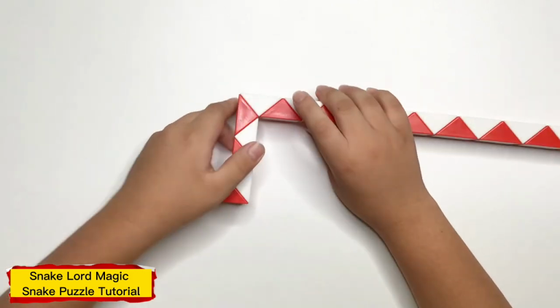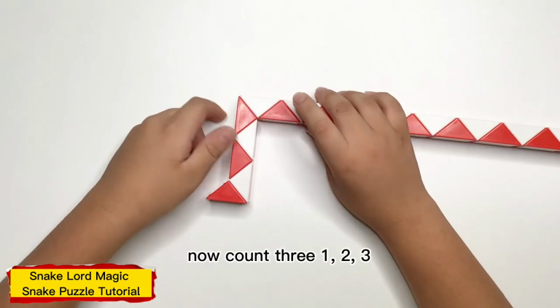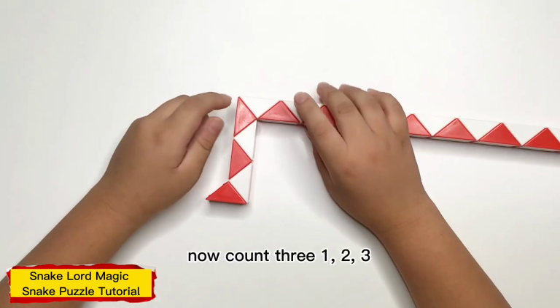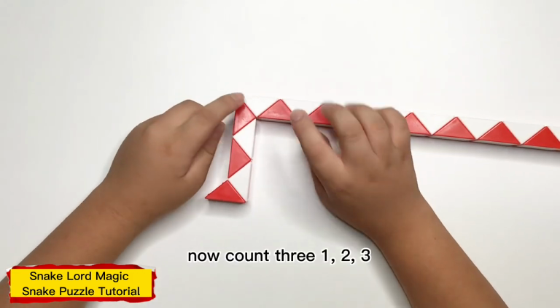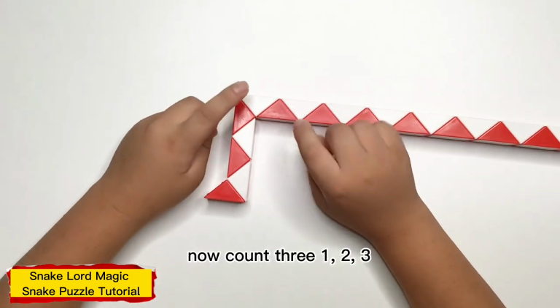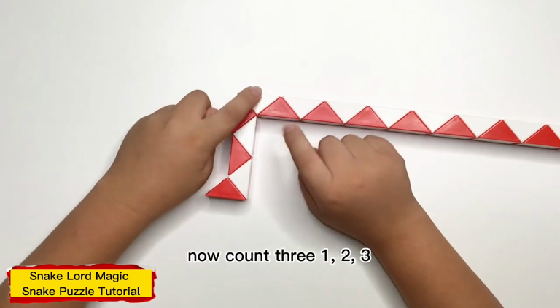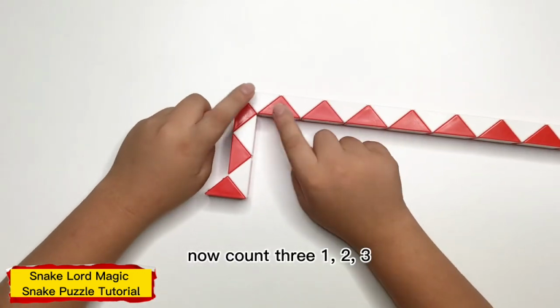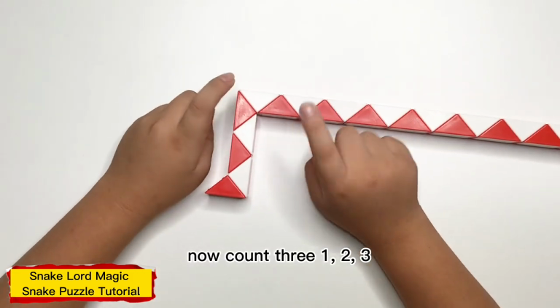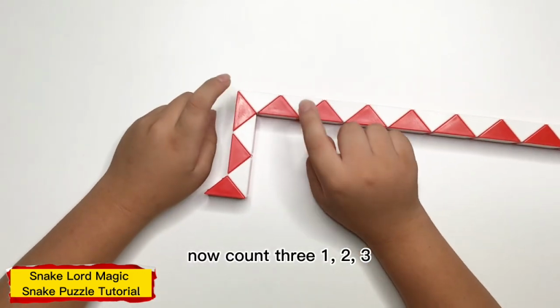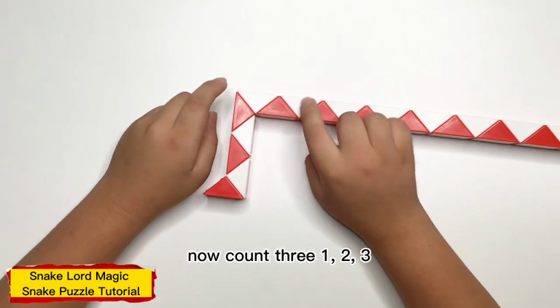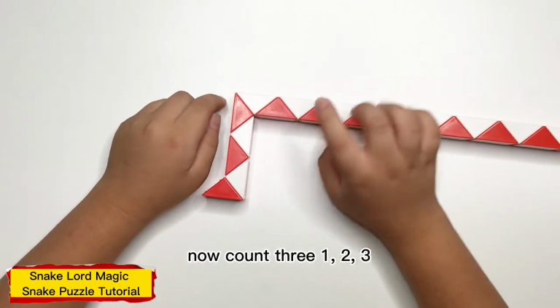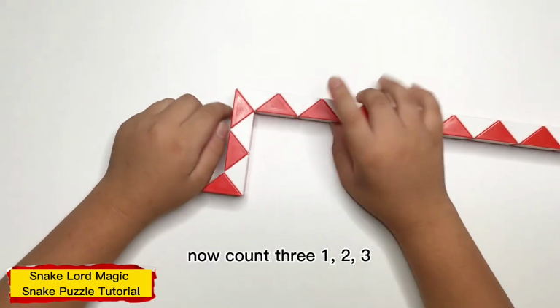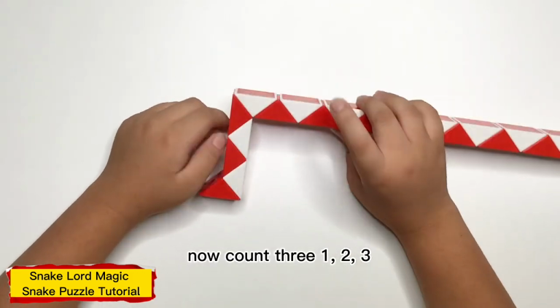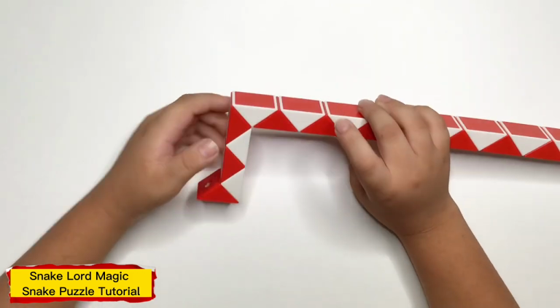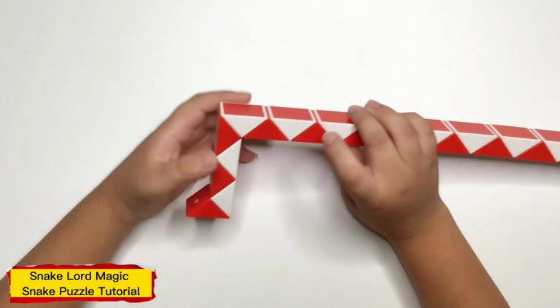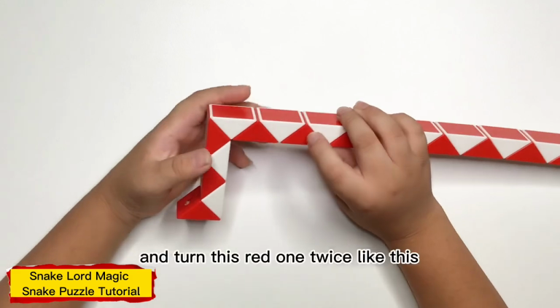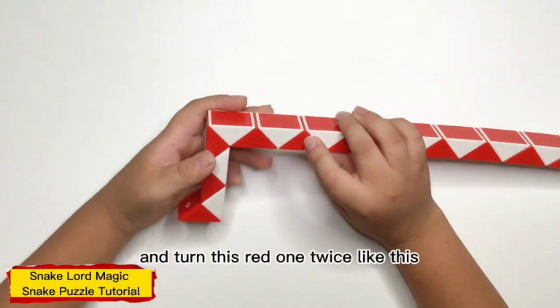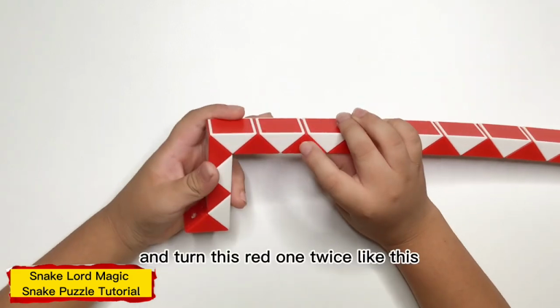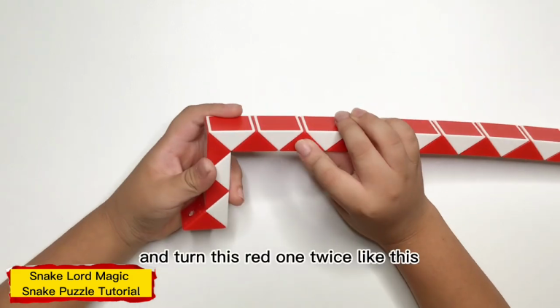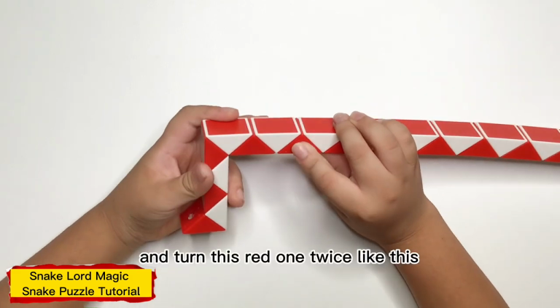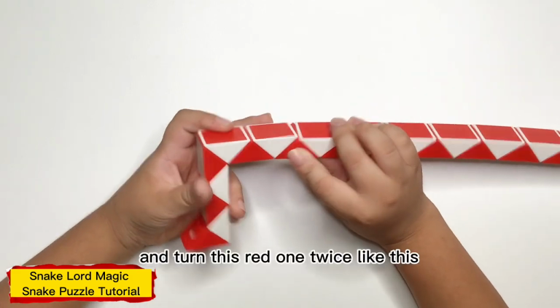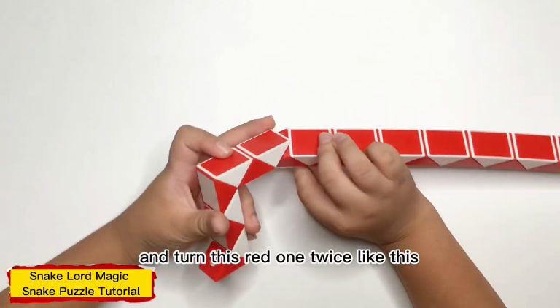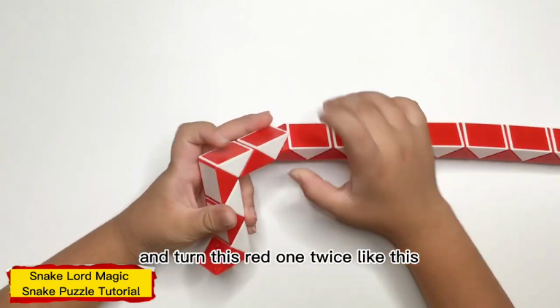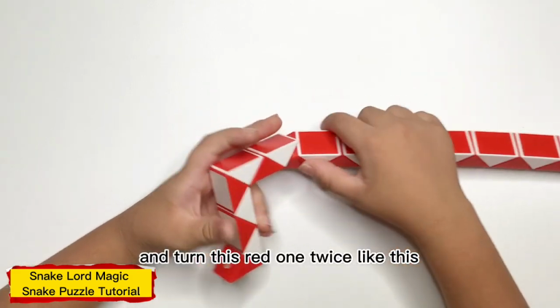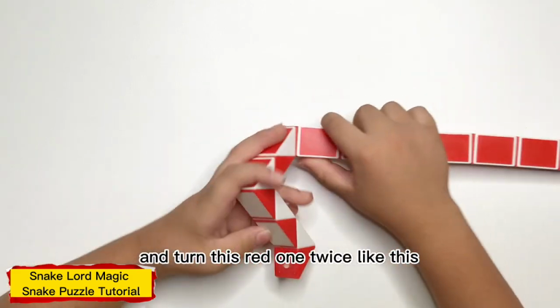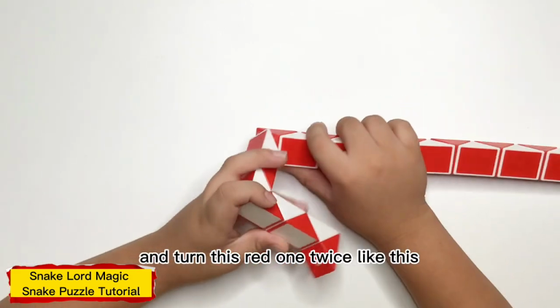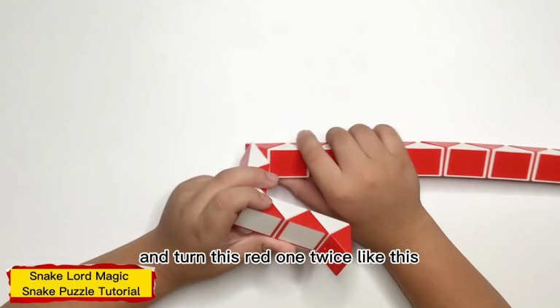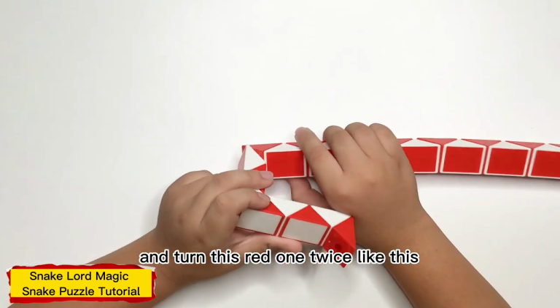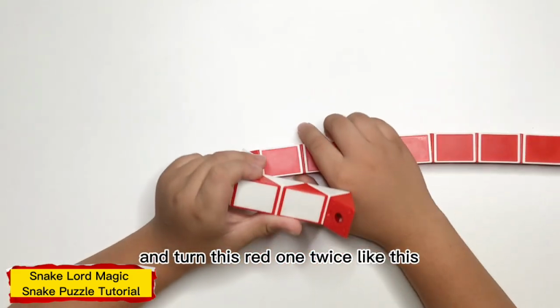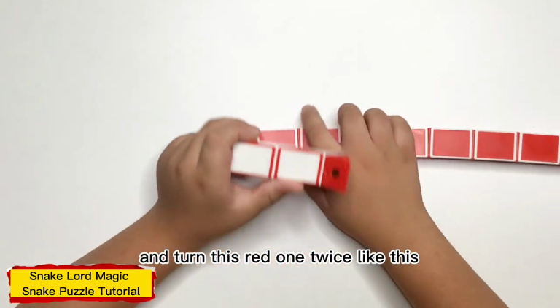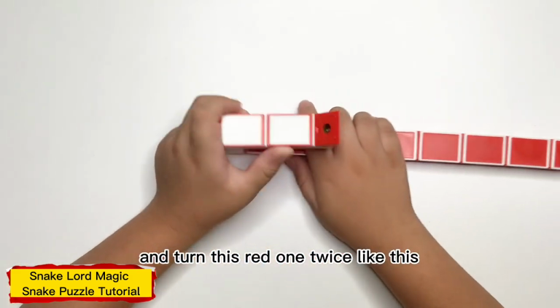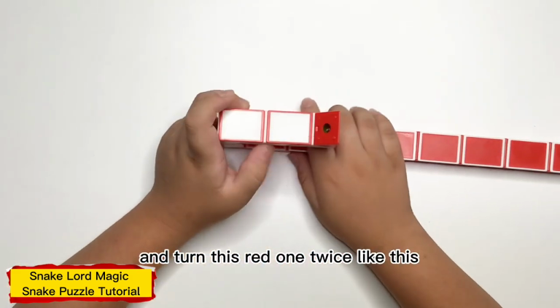Now, count 3: 1, 2, 3, and turn this white one twice, like this.